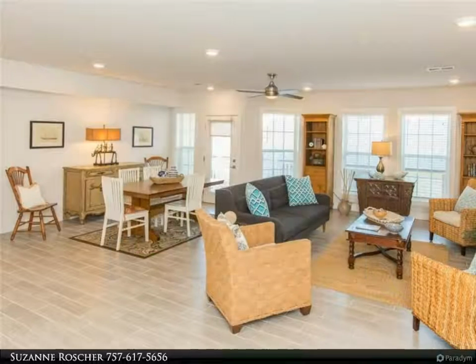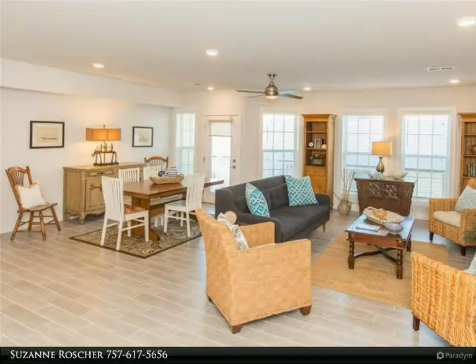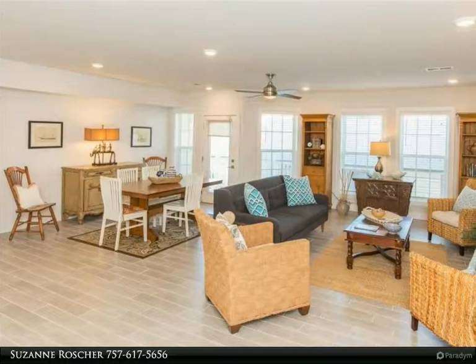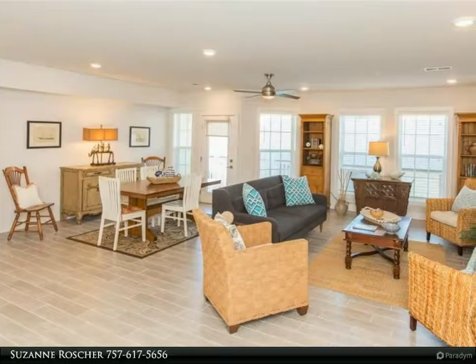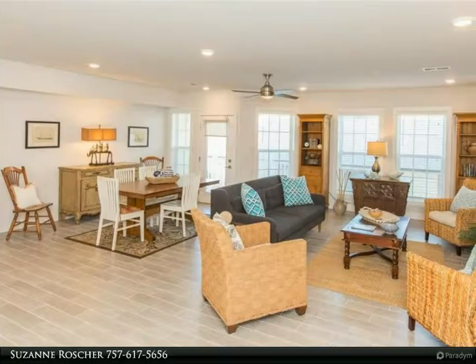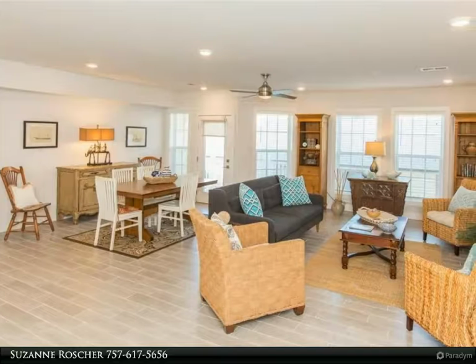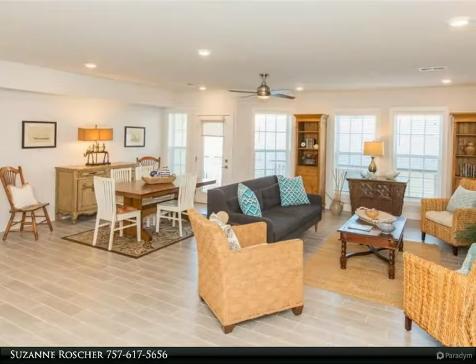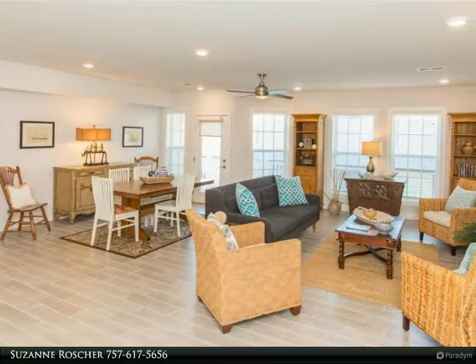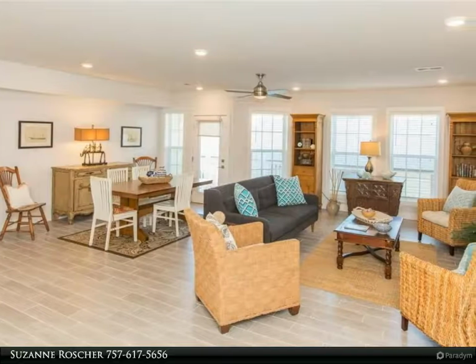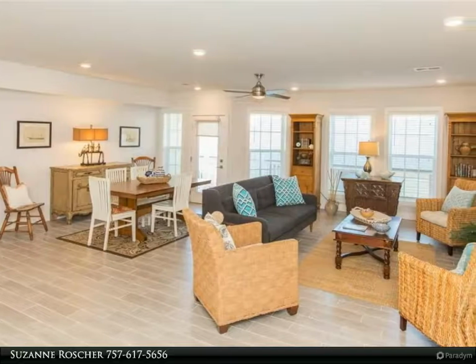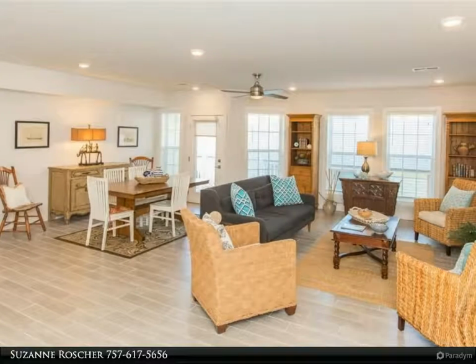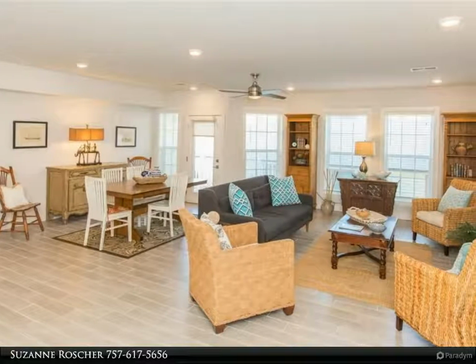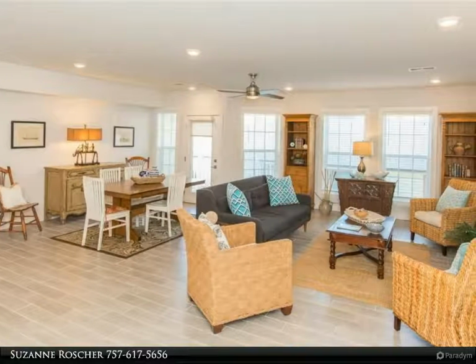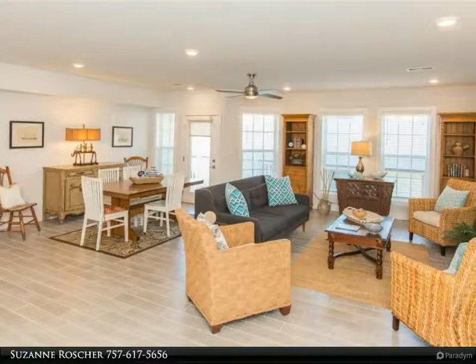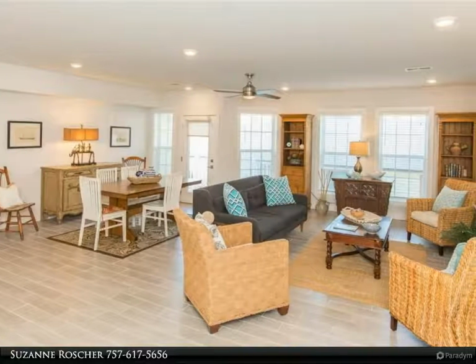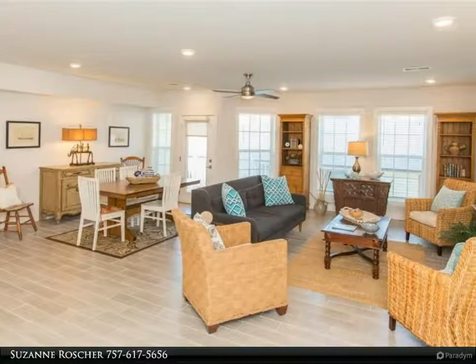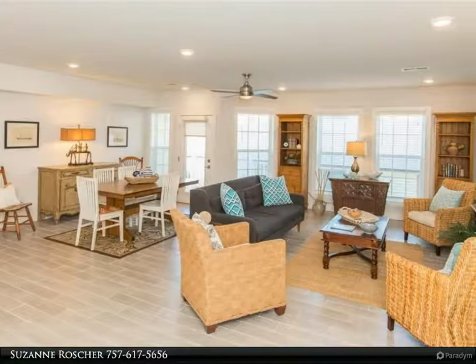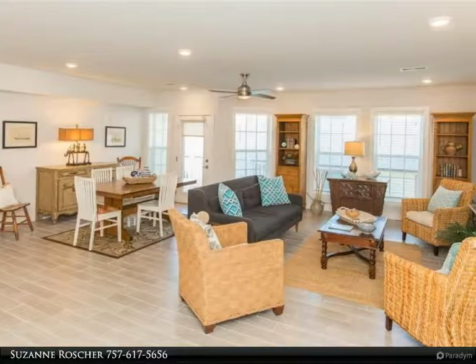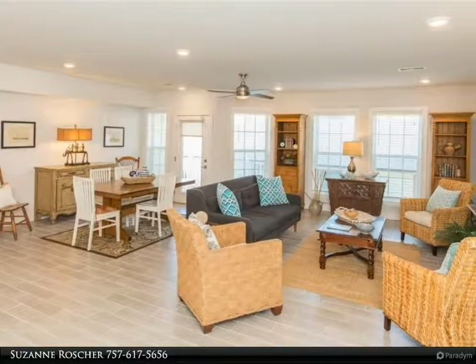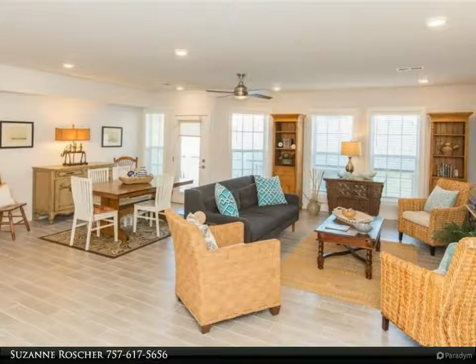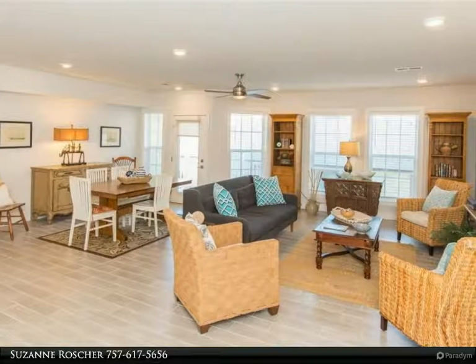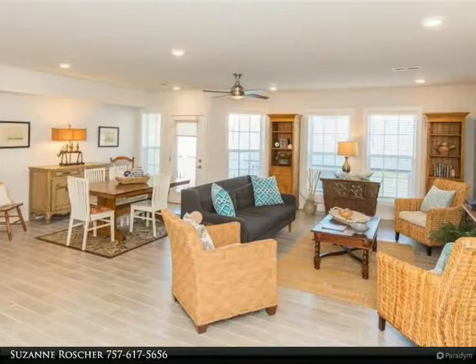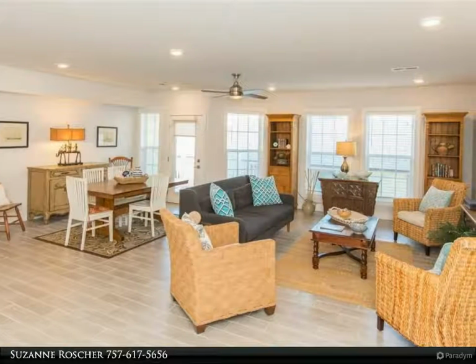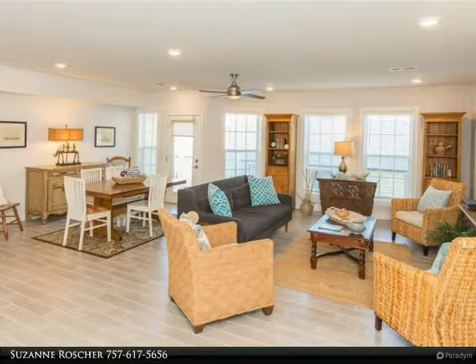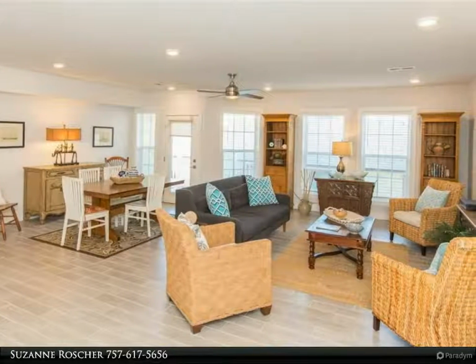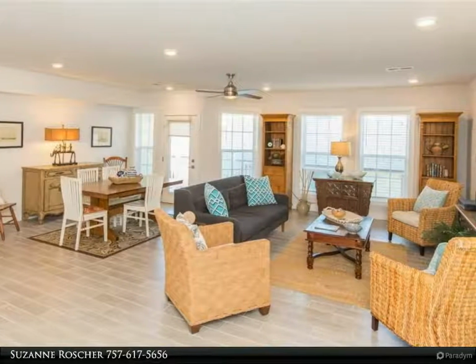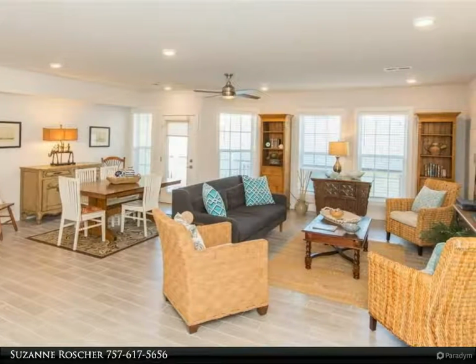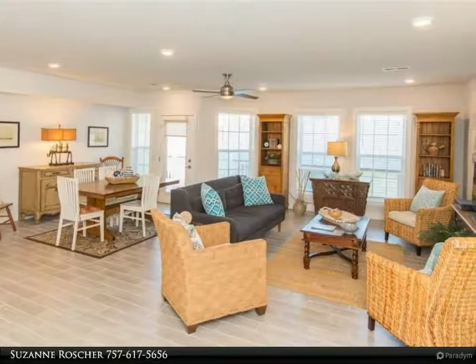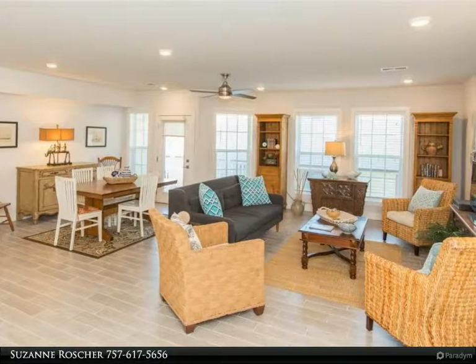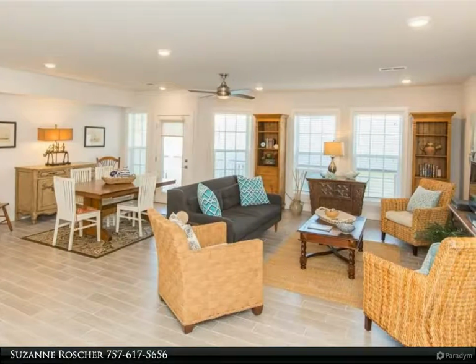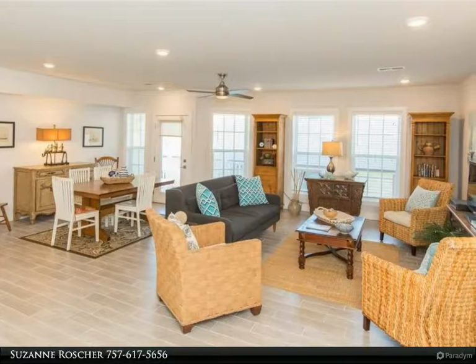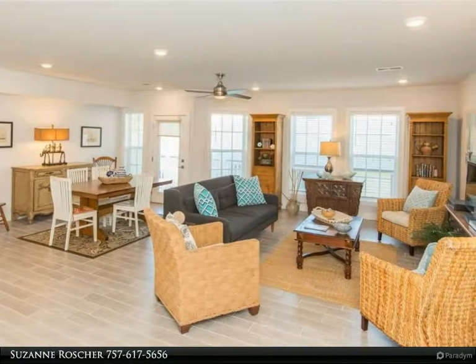This Berkshire Hathaway Home Services Town Realty property video is presented by Cizanne Rosher.